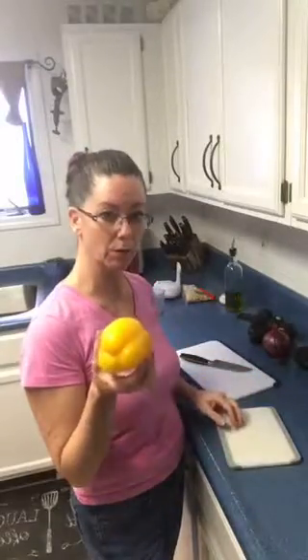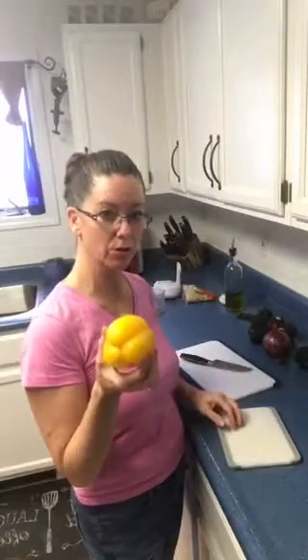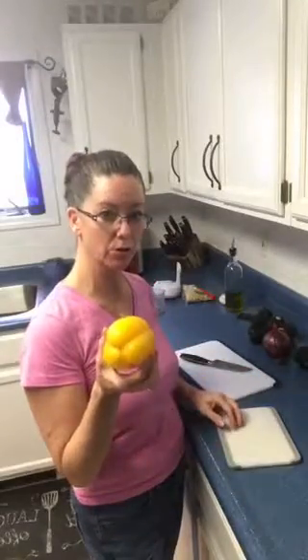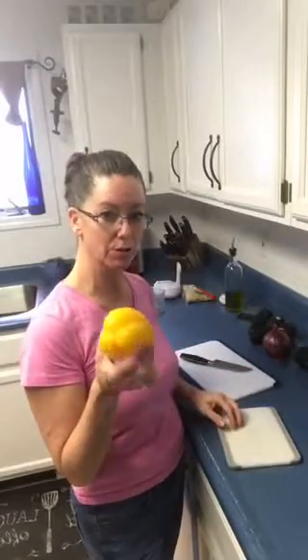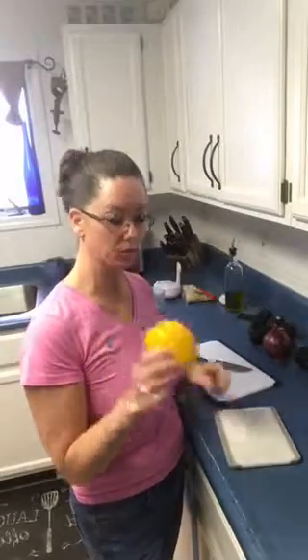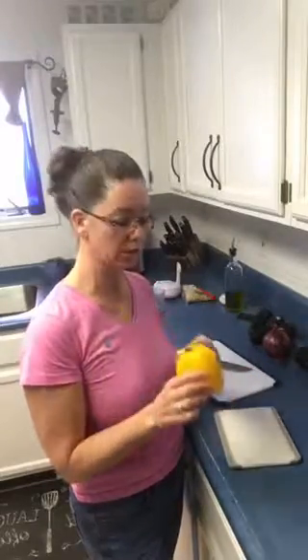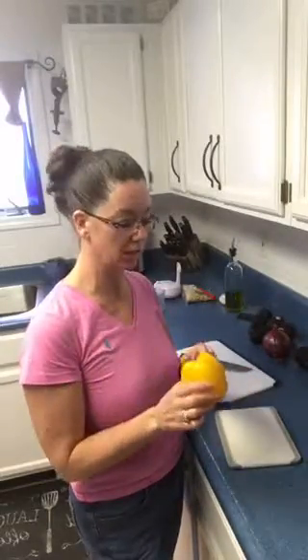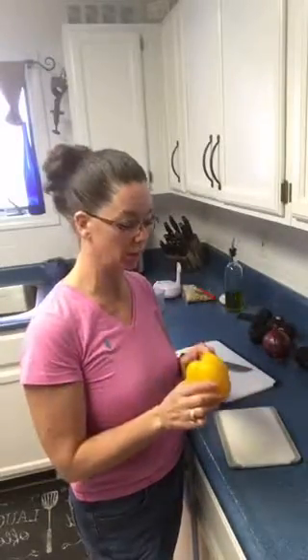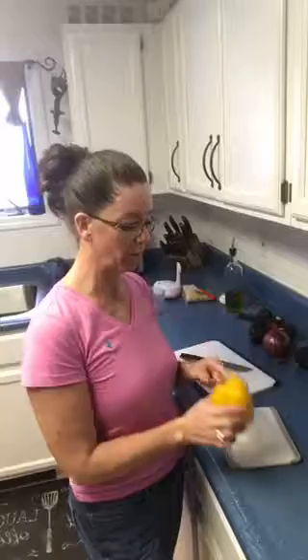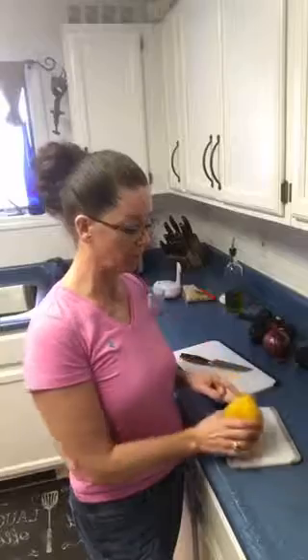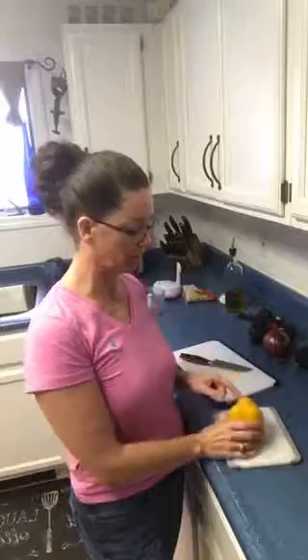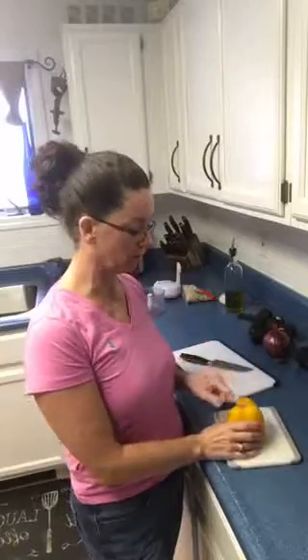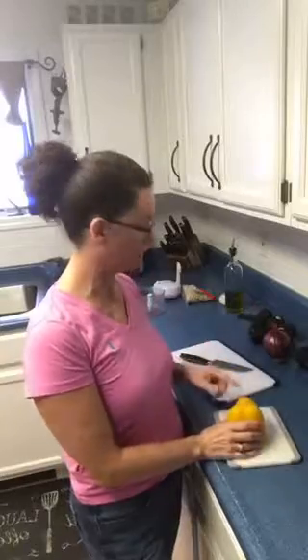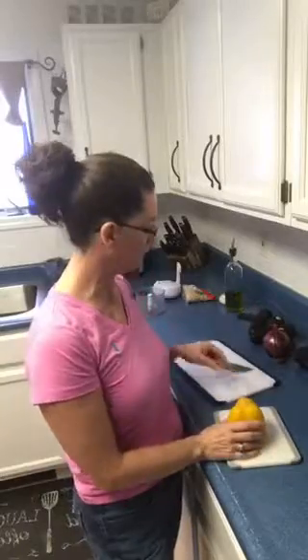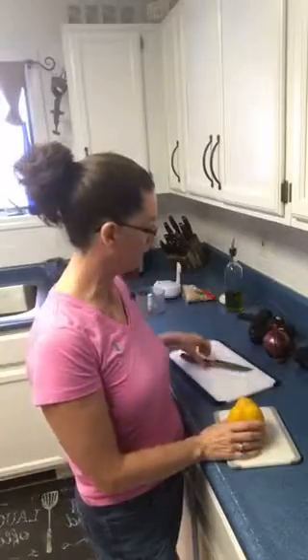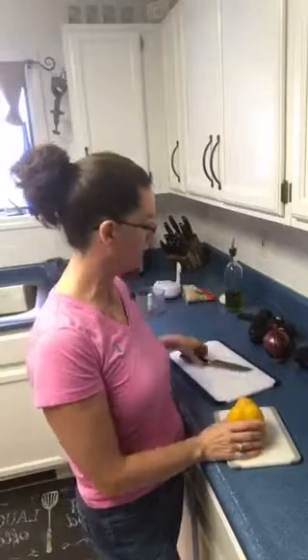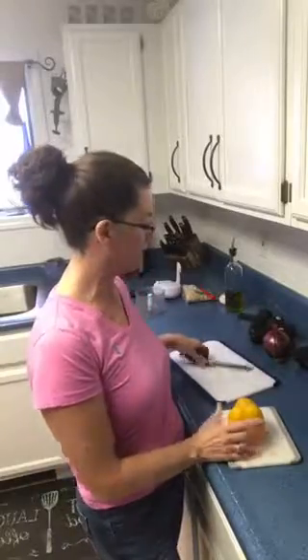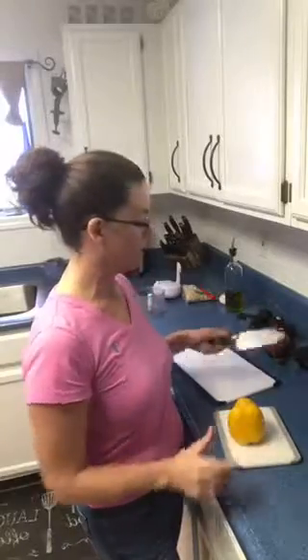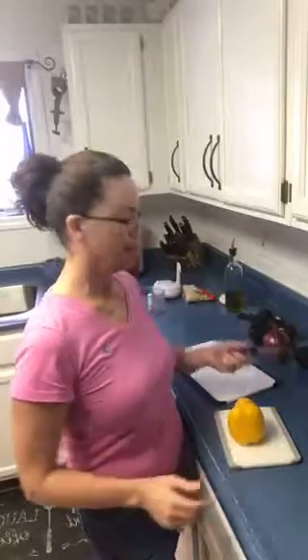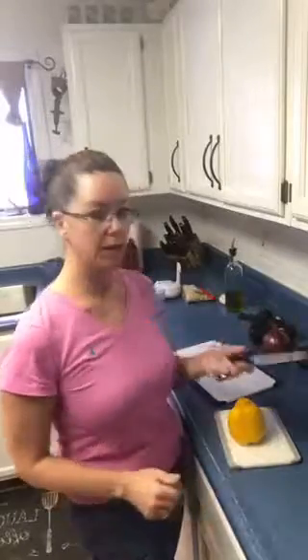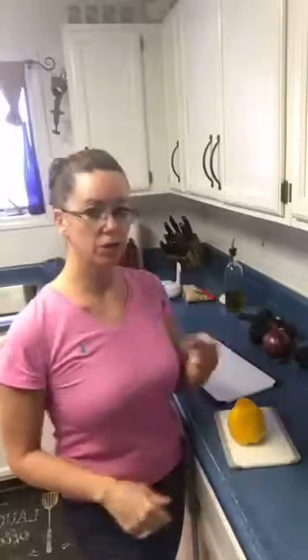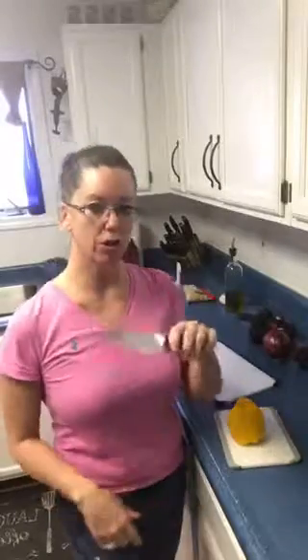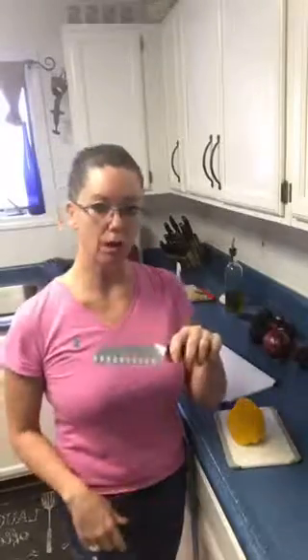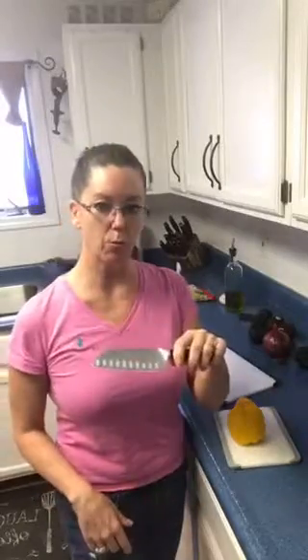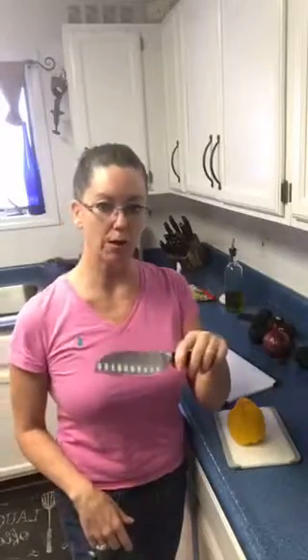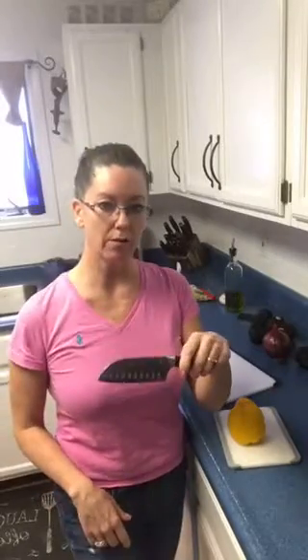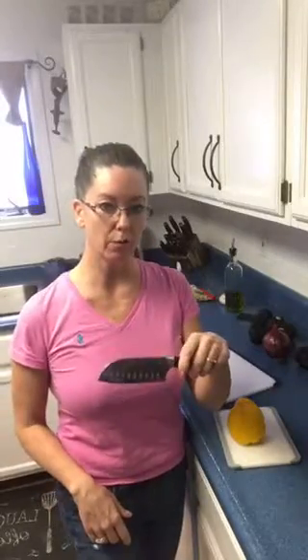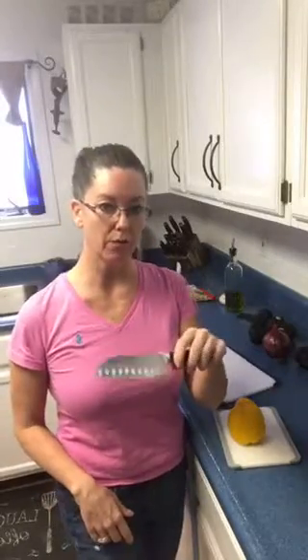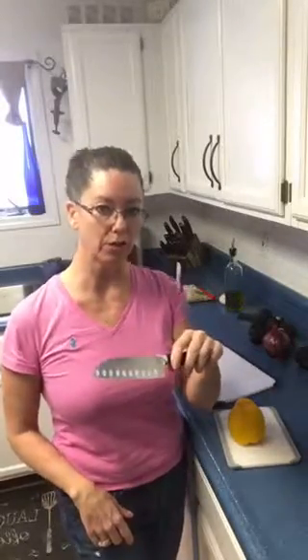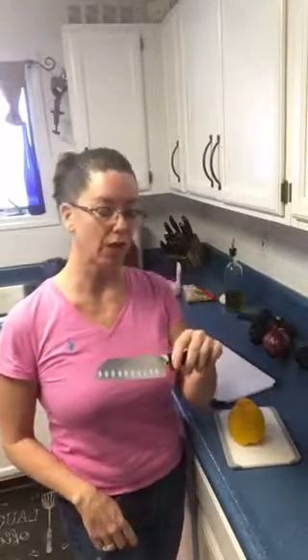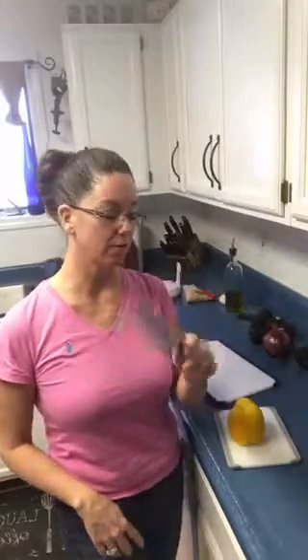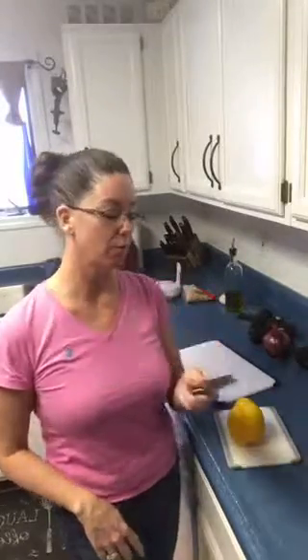What you're going to do is take your bell pepper and turn it upside down. And you're going to grab one of our professional knives.